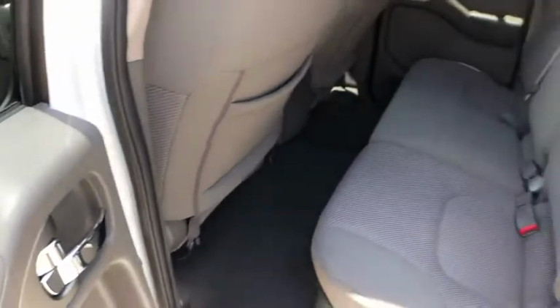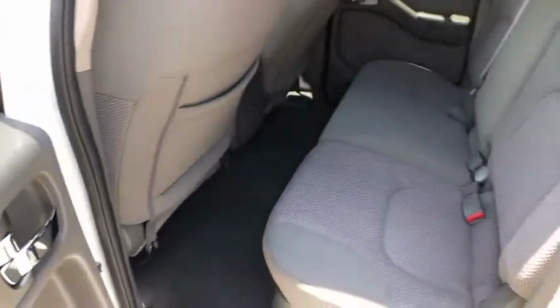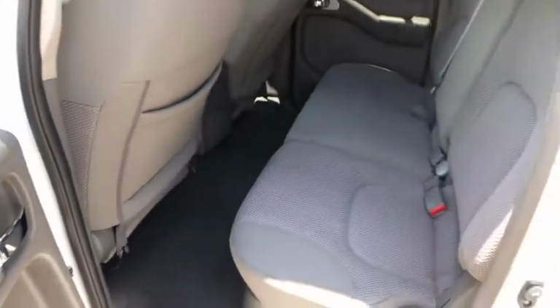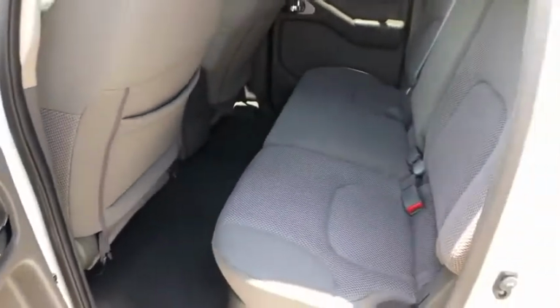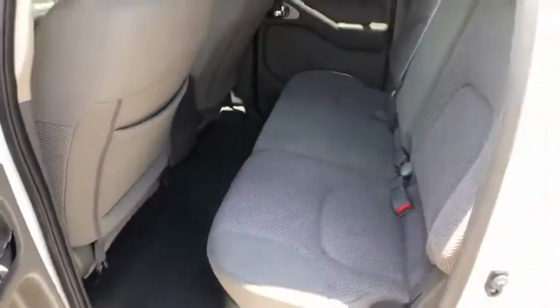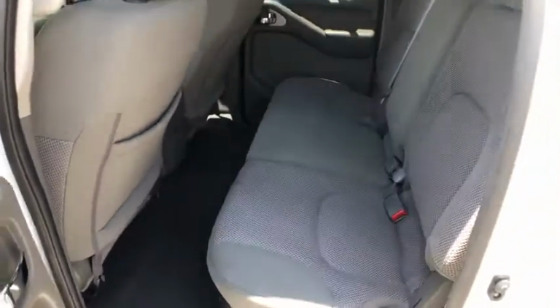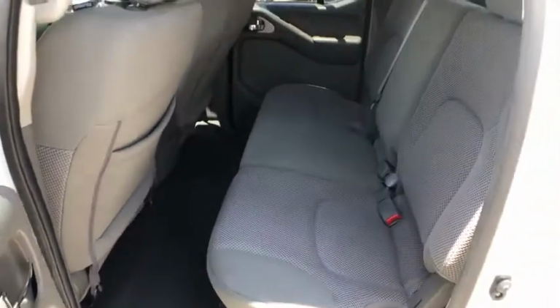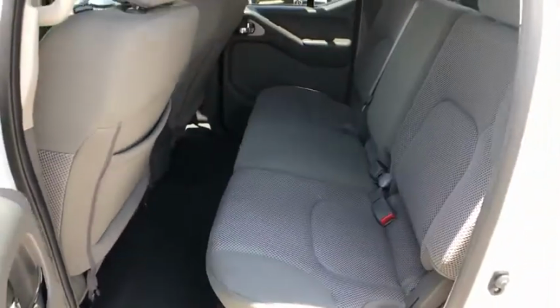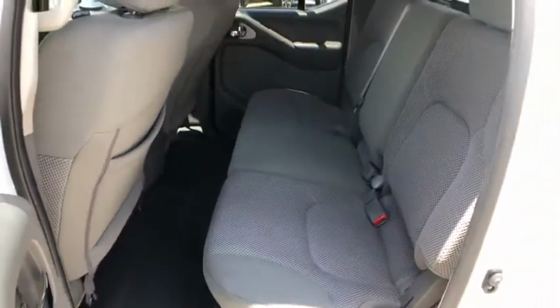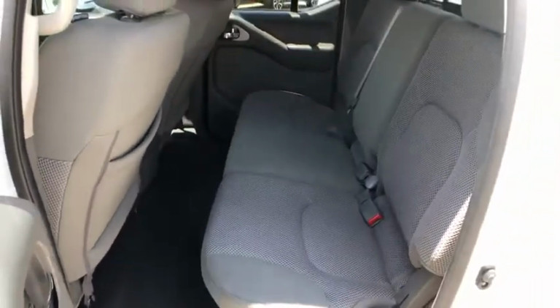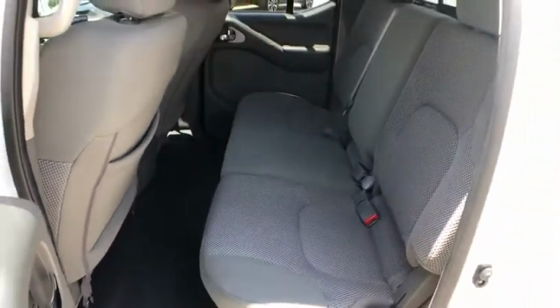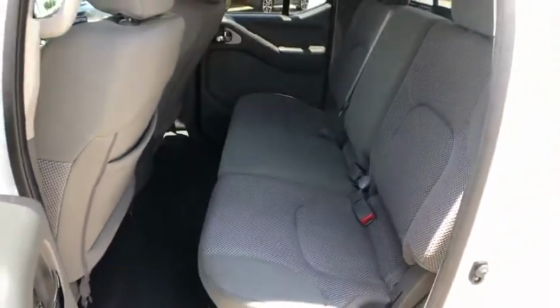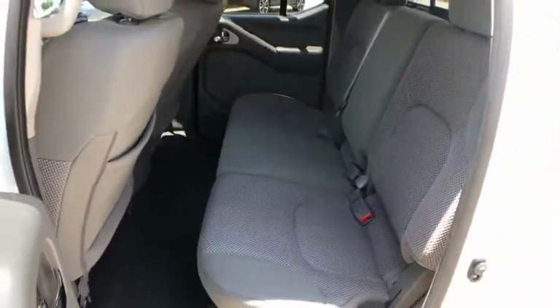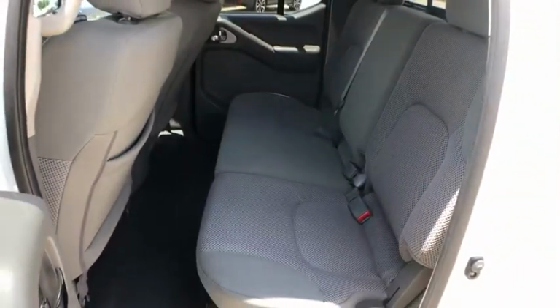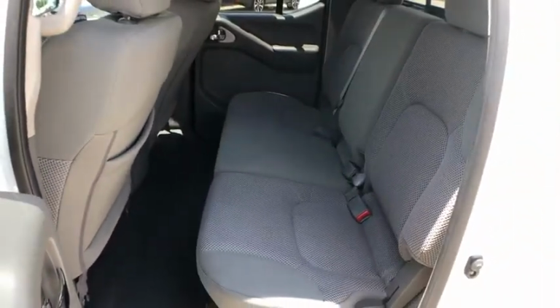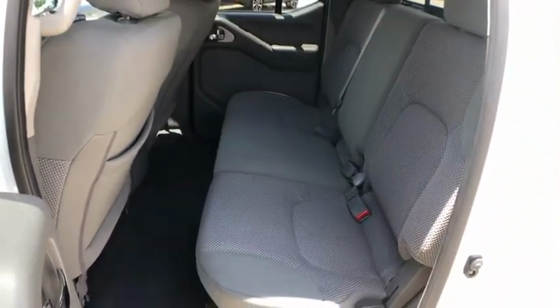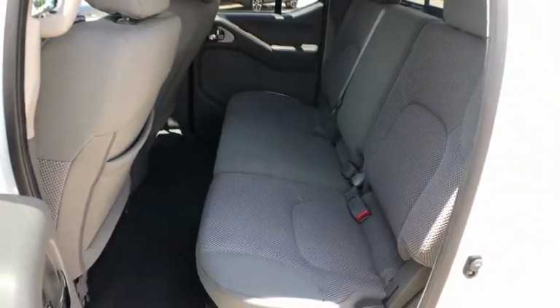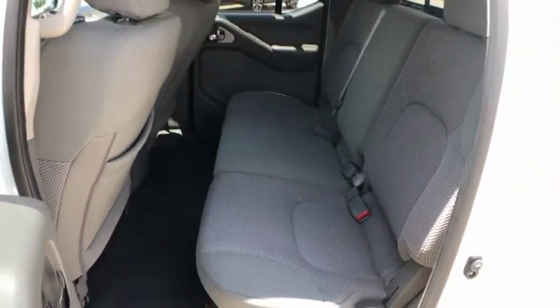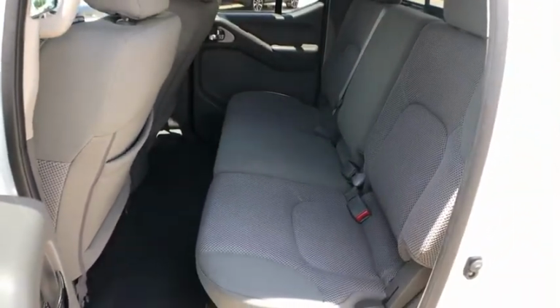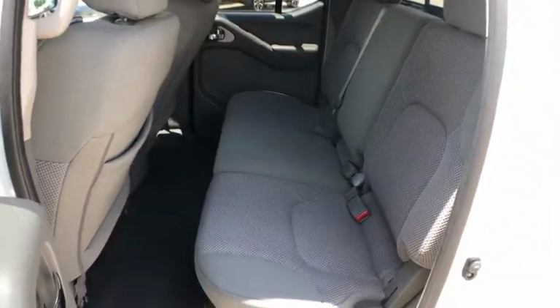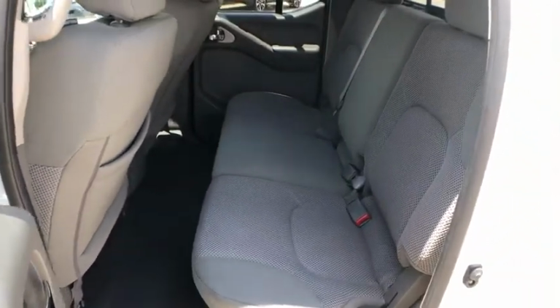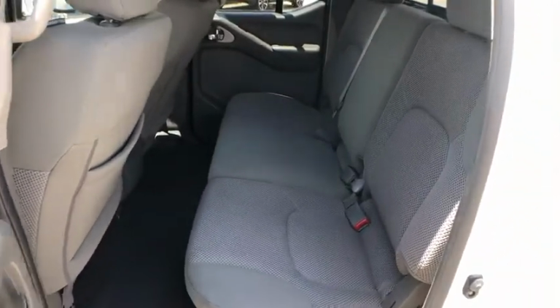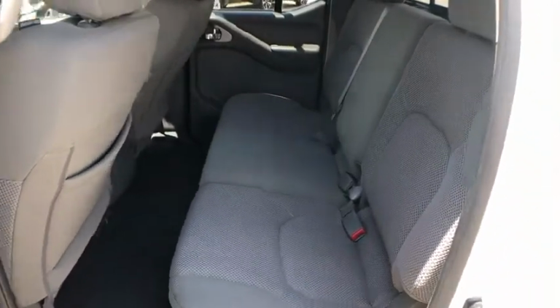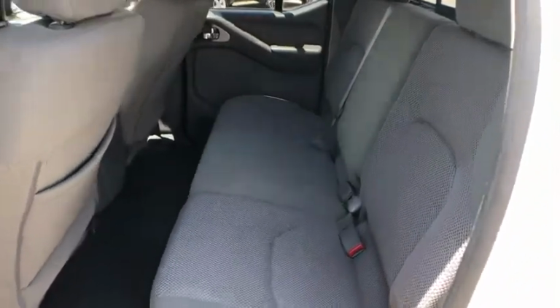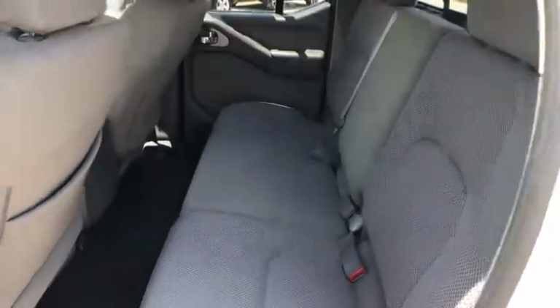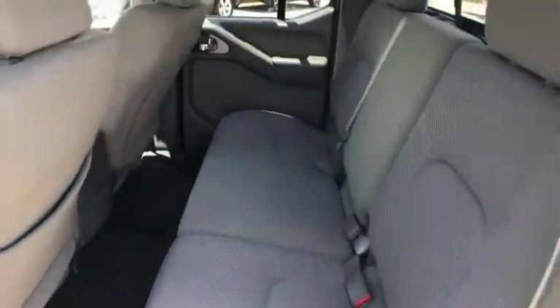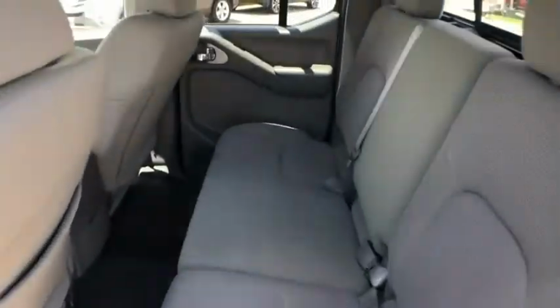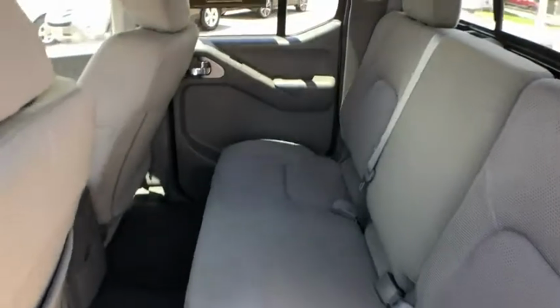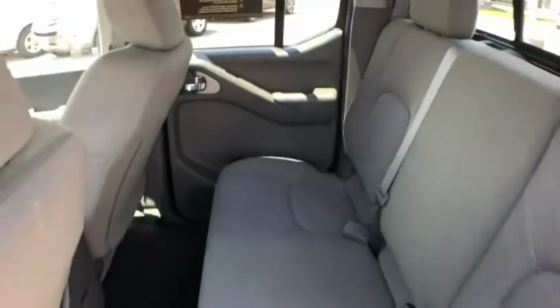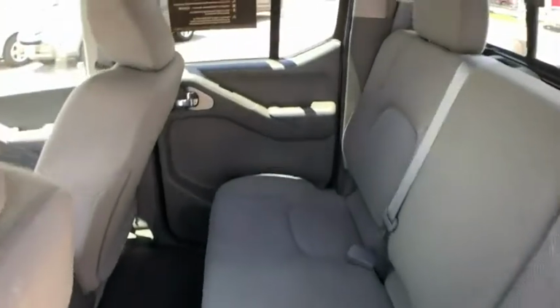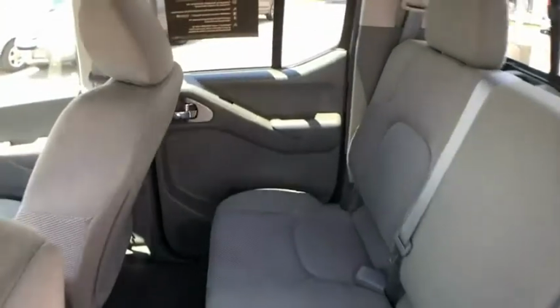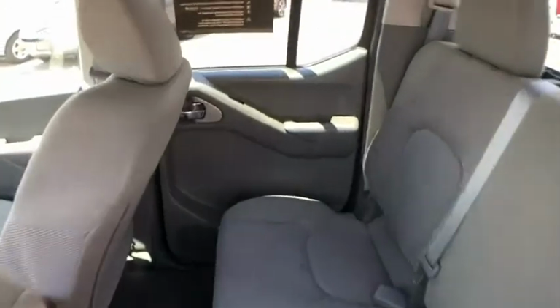Also included: cloth seat trim, driver vanity mirror, front reading lamps, tilt steering wheel, front bucket seats, and passenger vanity mirror.